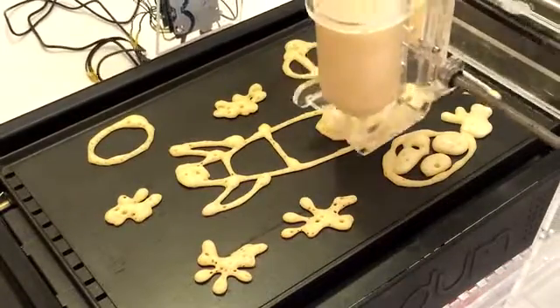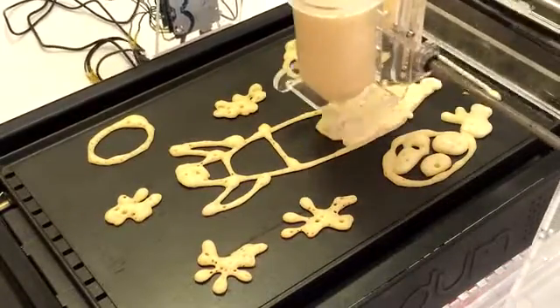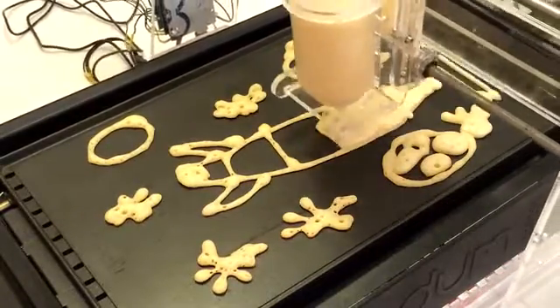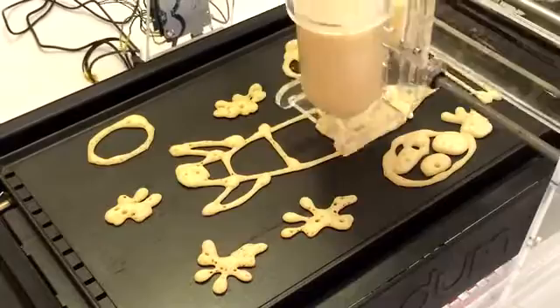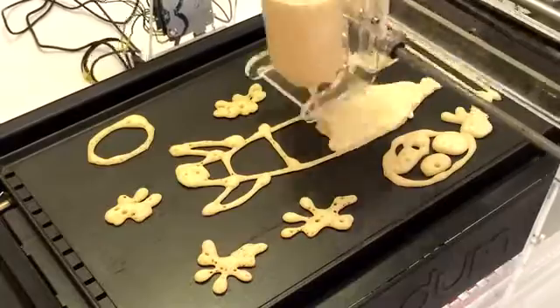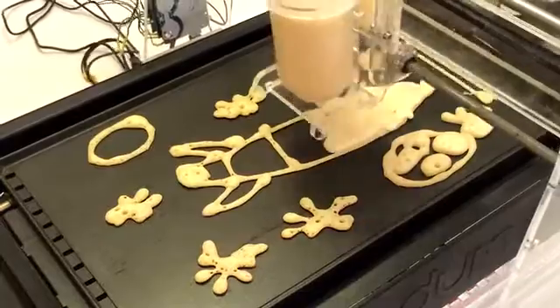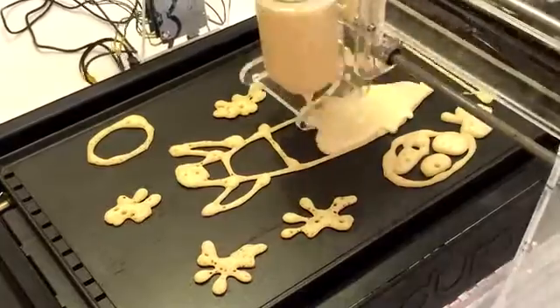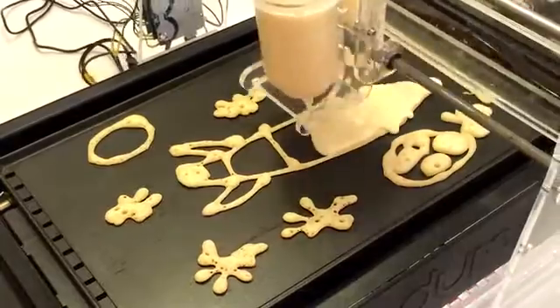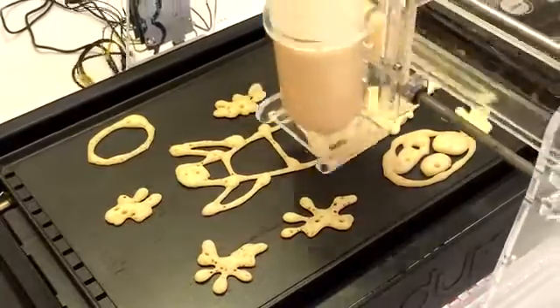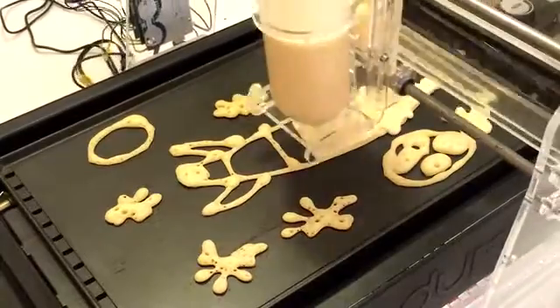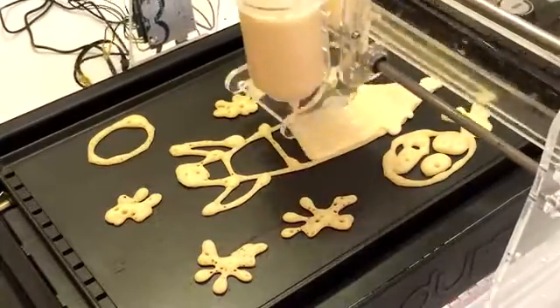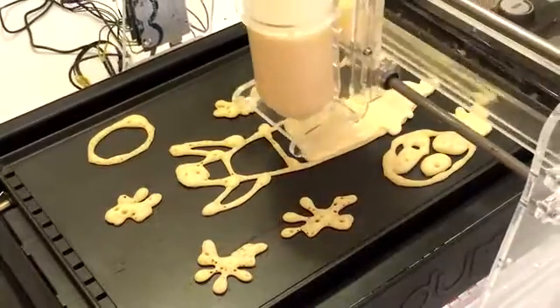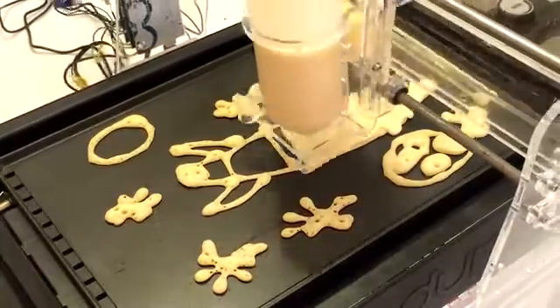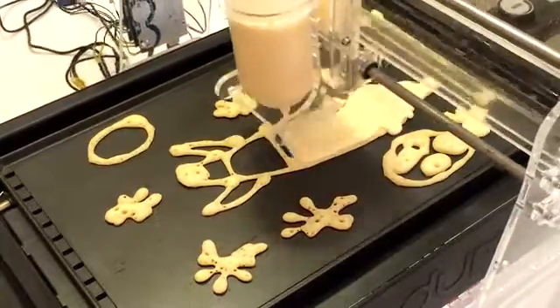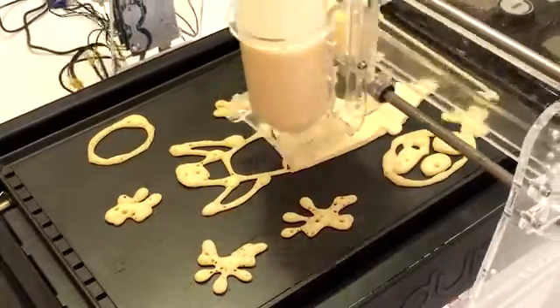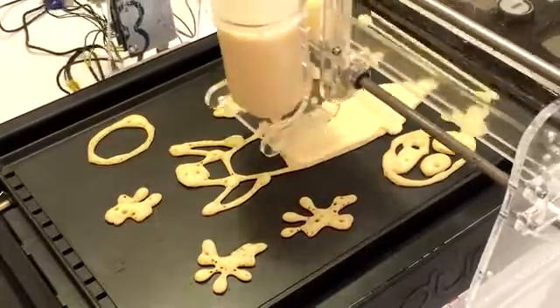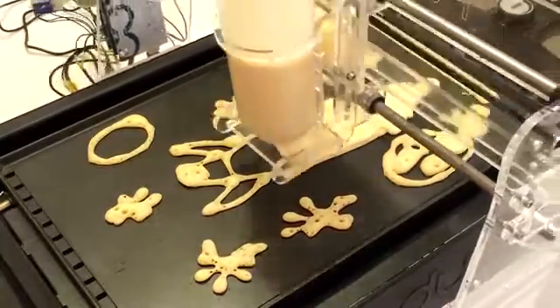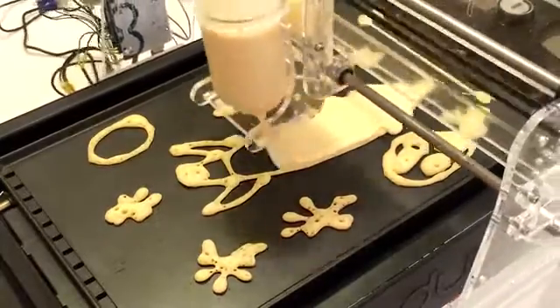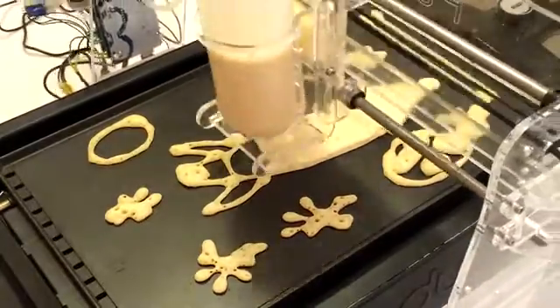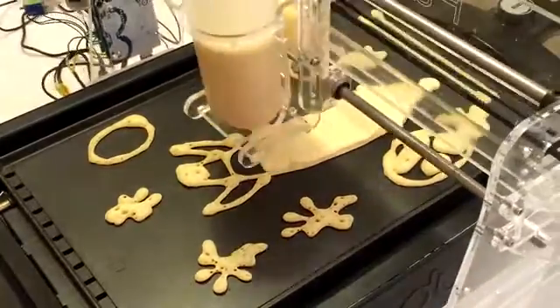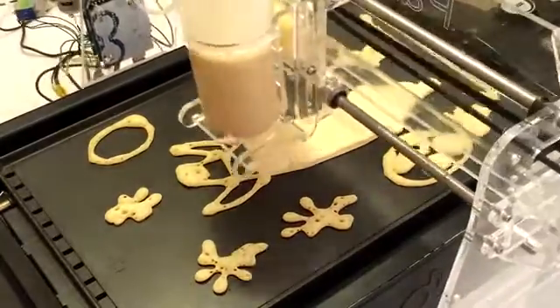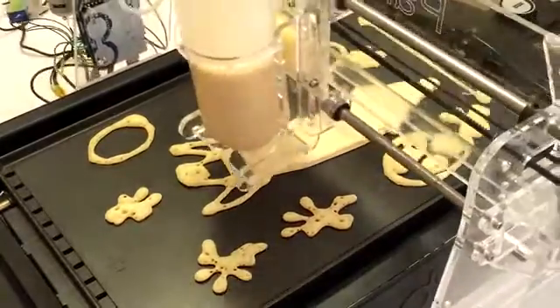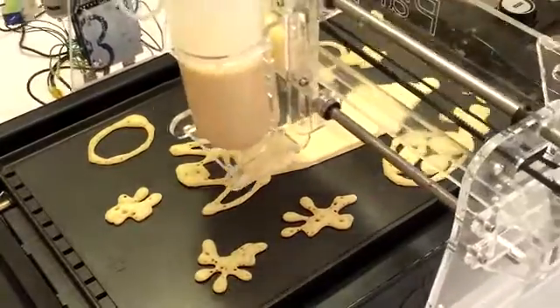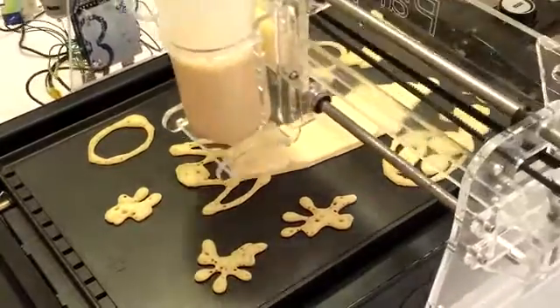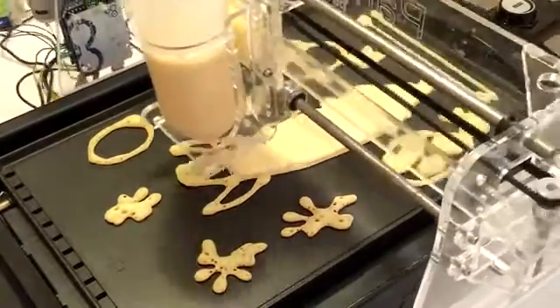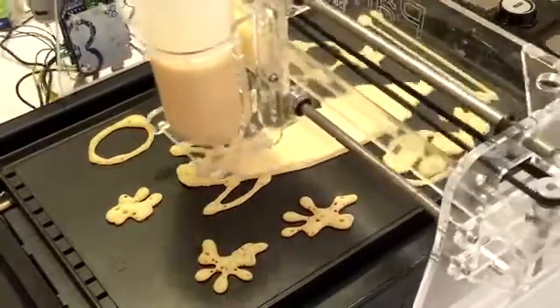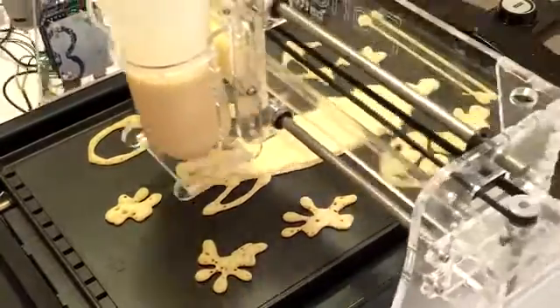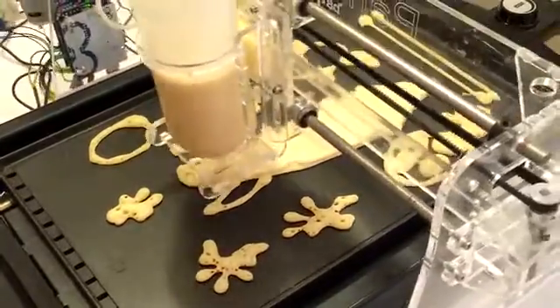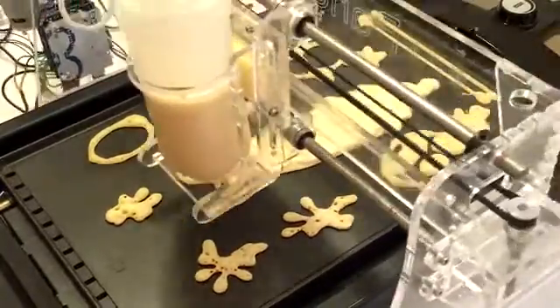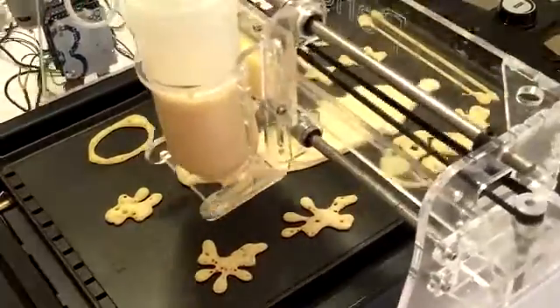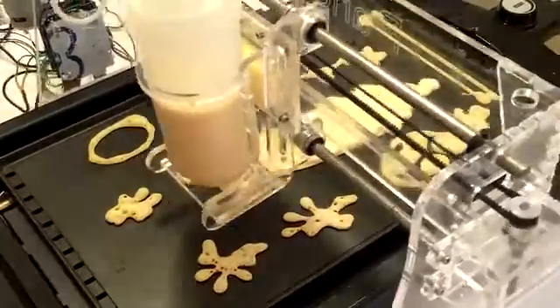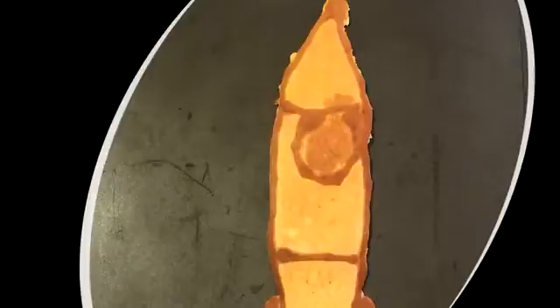PancakeBot uses a special vacuum and pressure system that we've developed in order to control the batter flow.